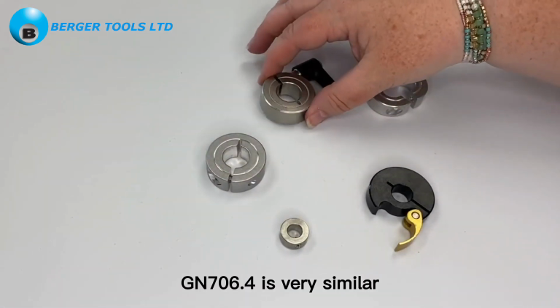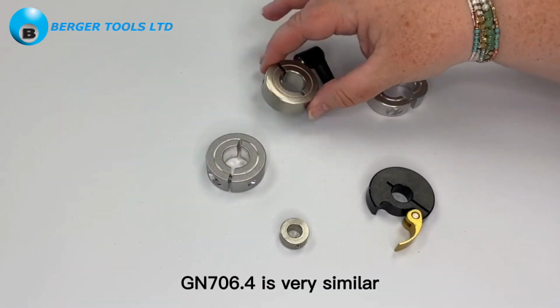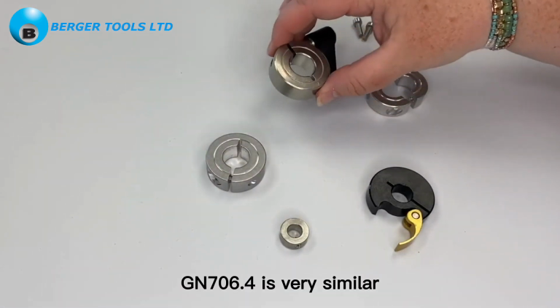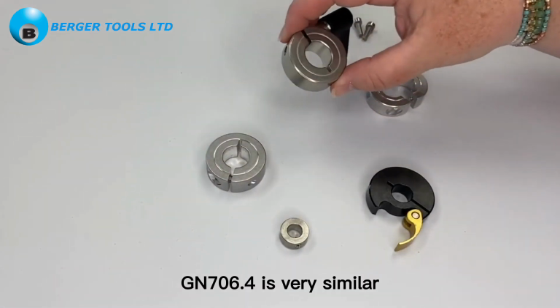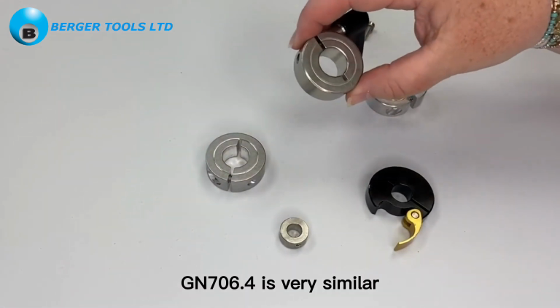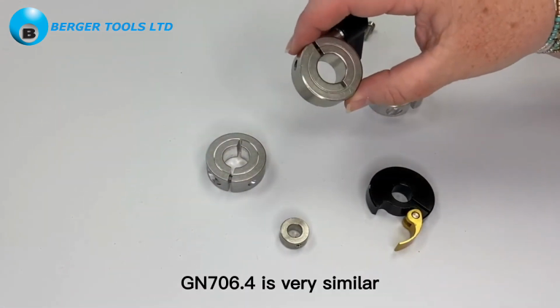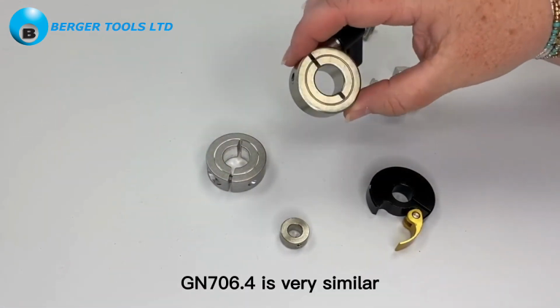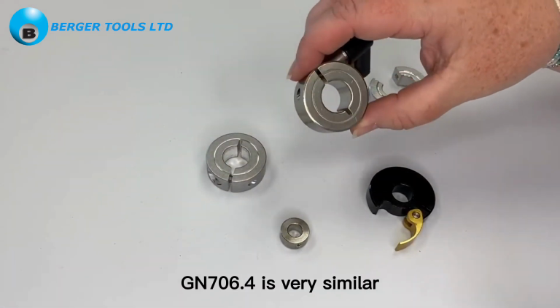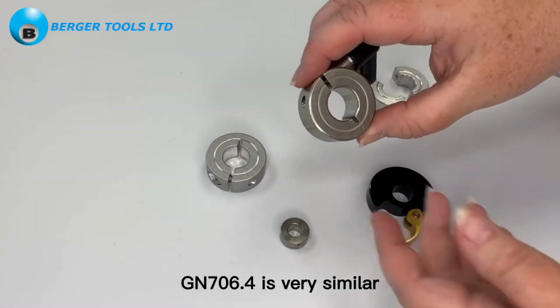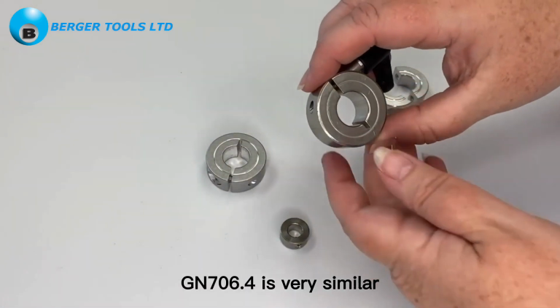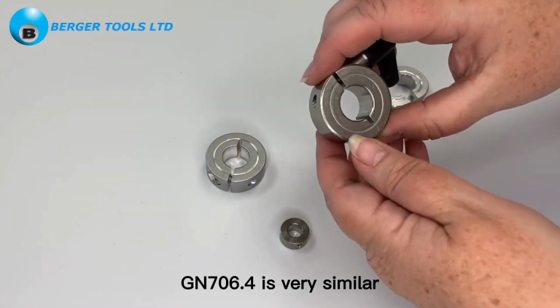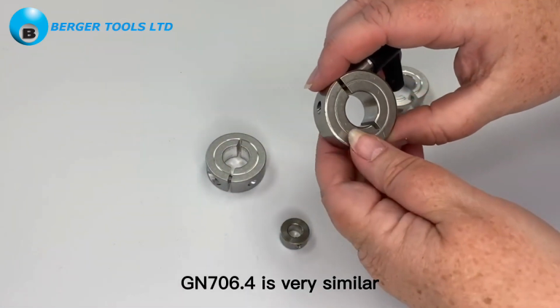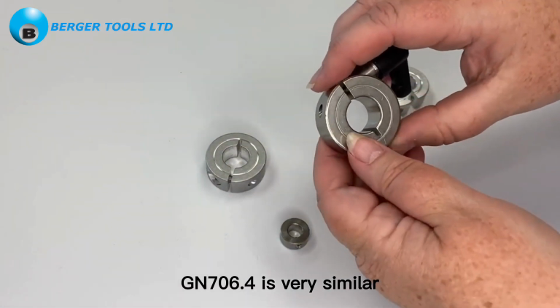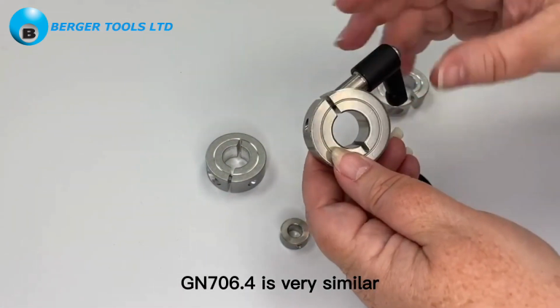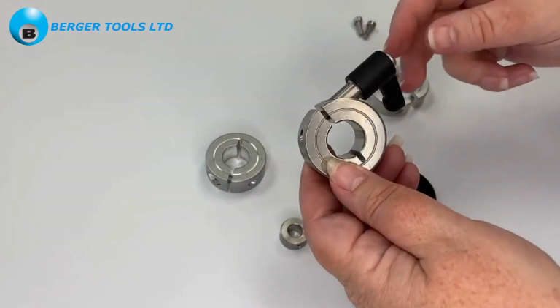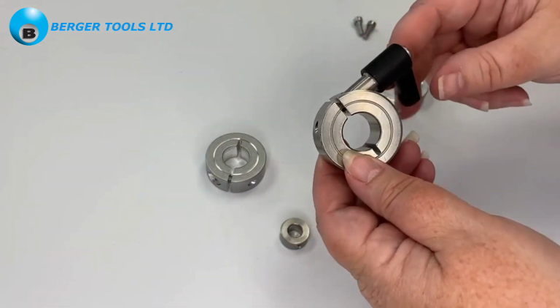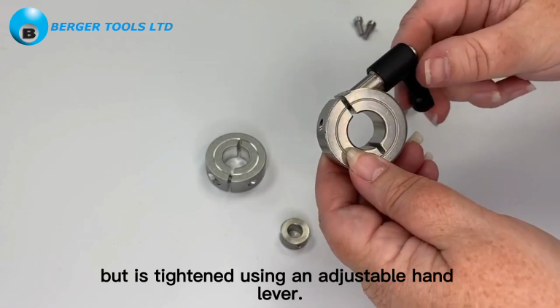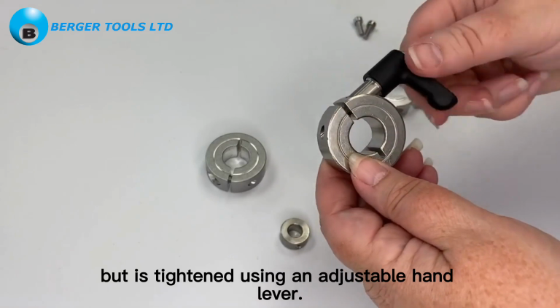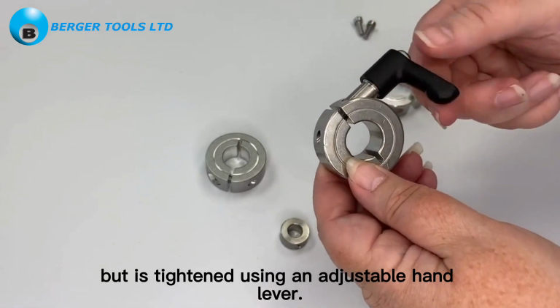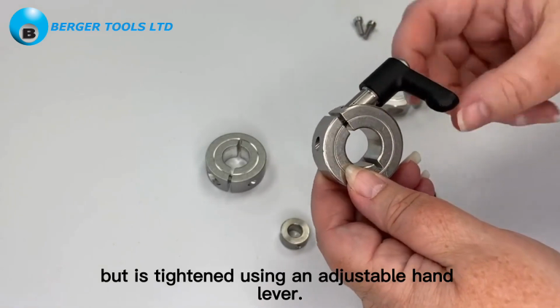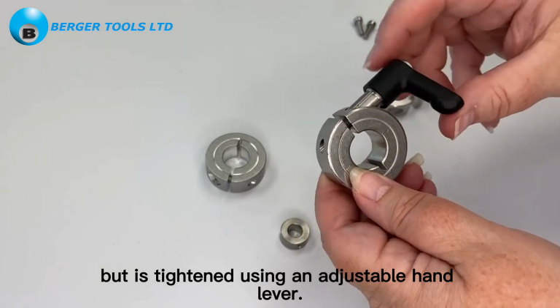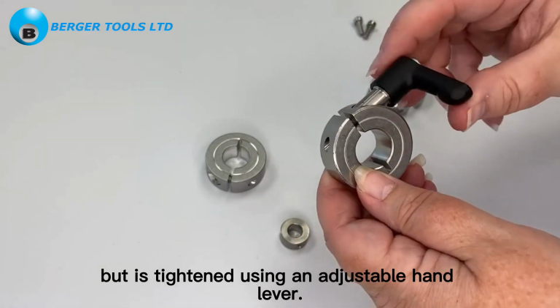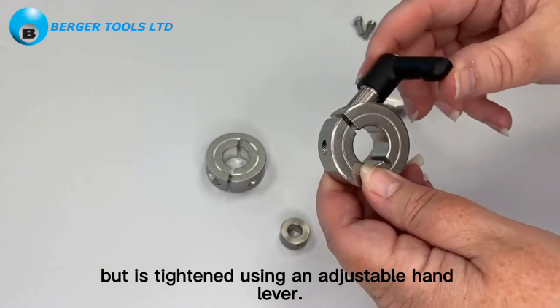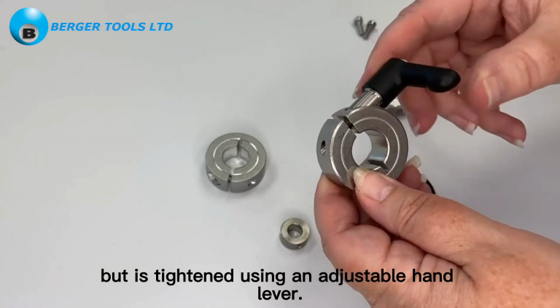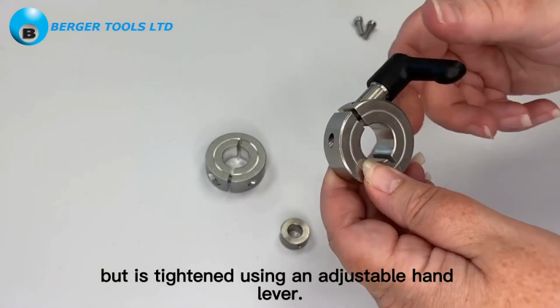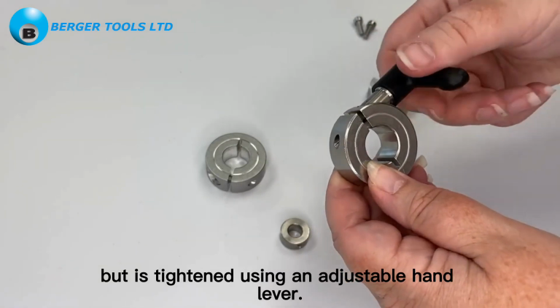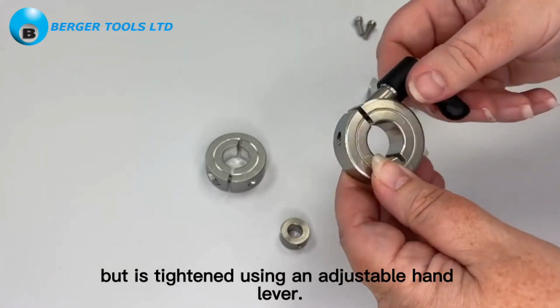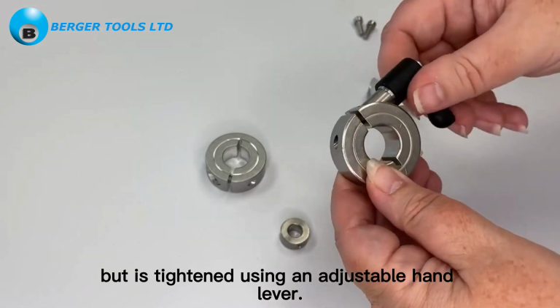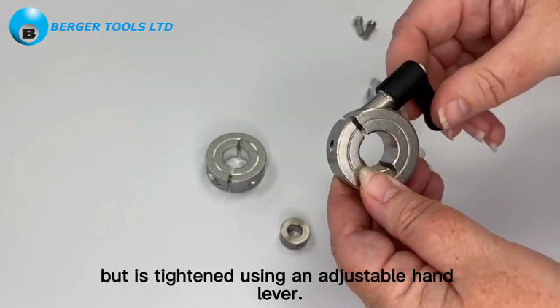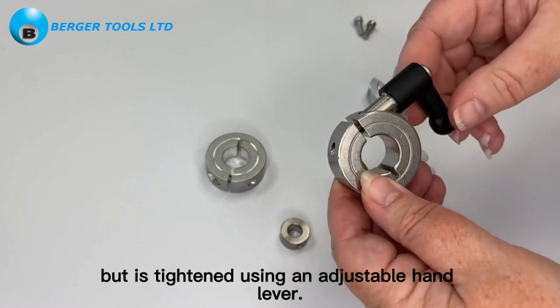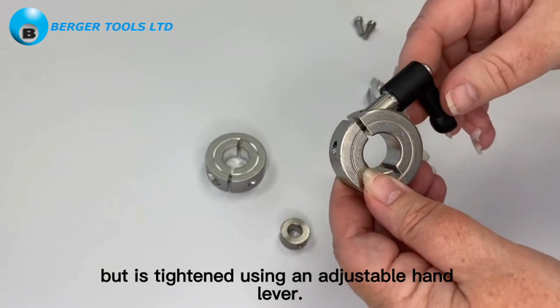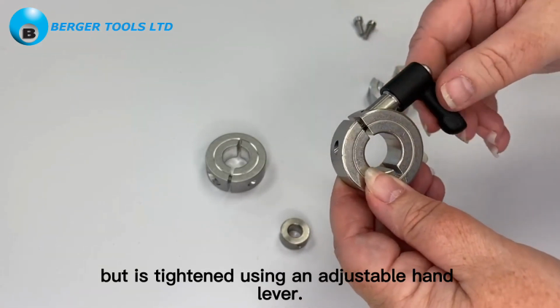Gn706.4 is very similar but is tightened using an adjustable hand lever.